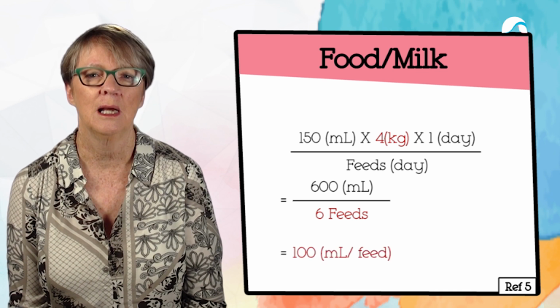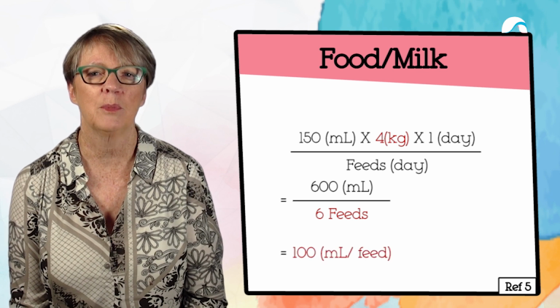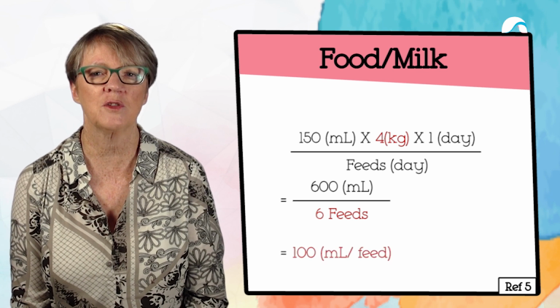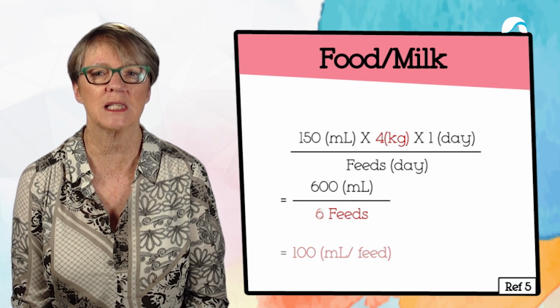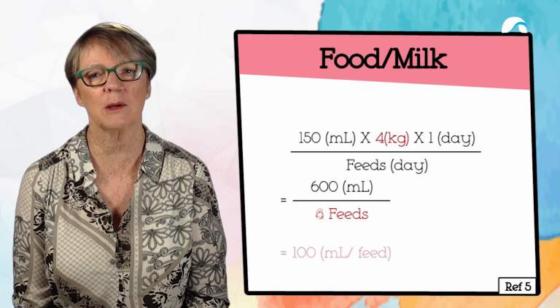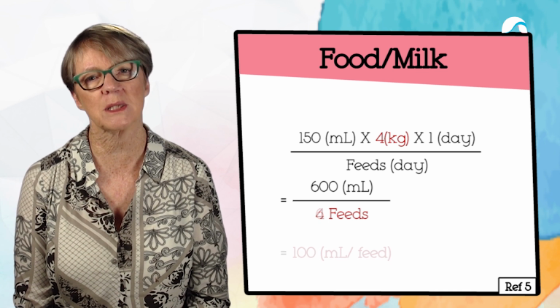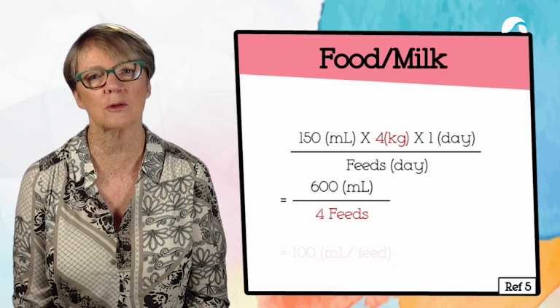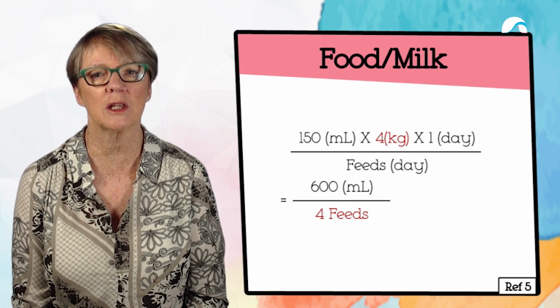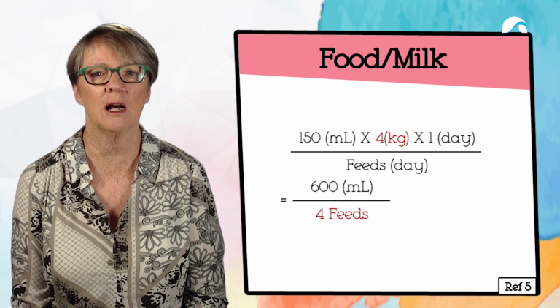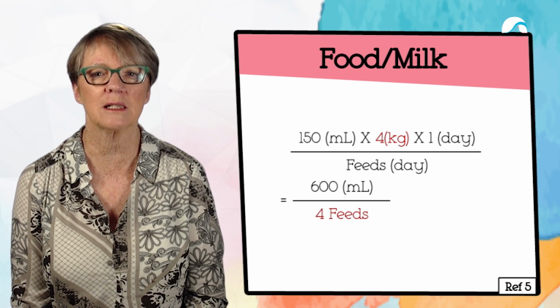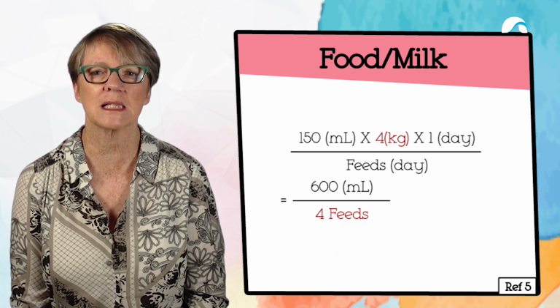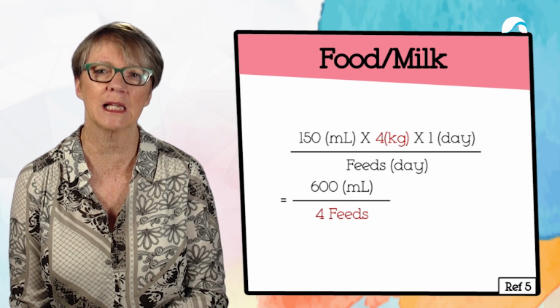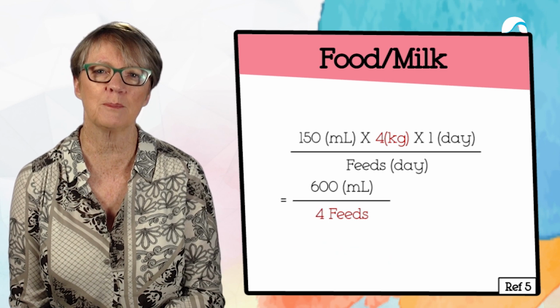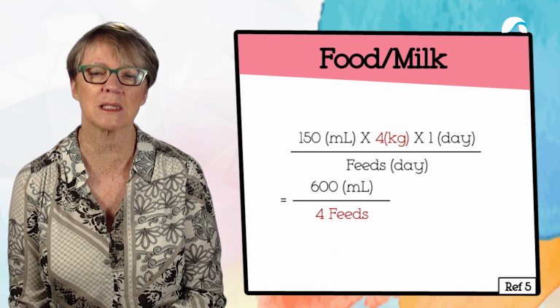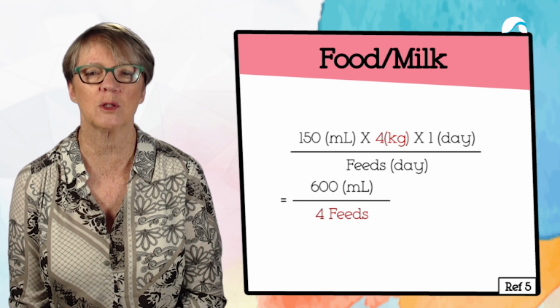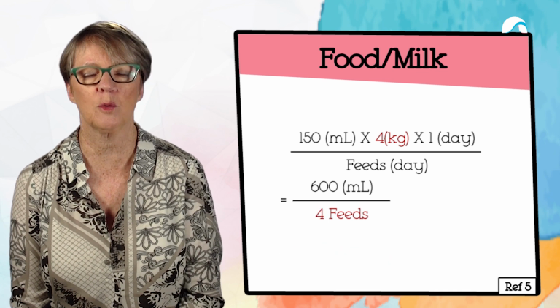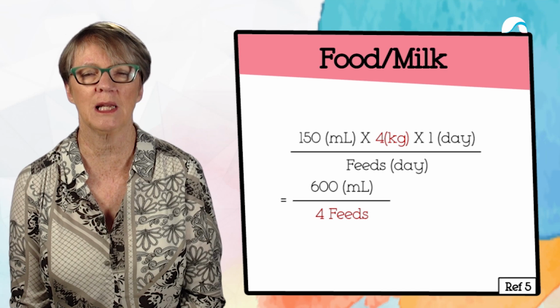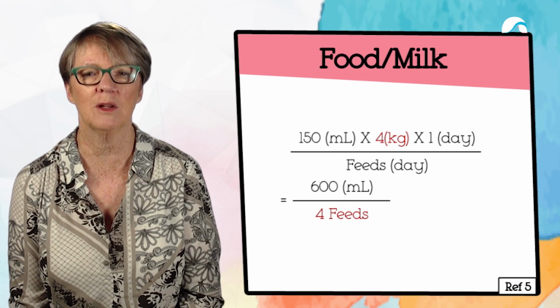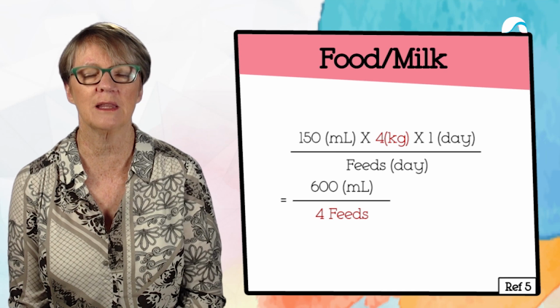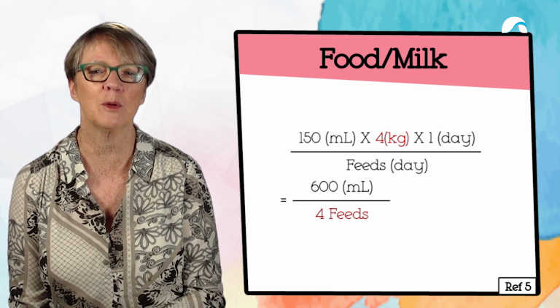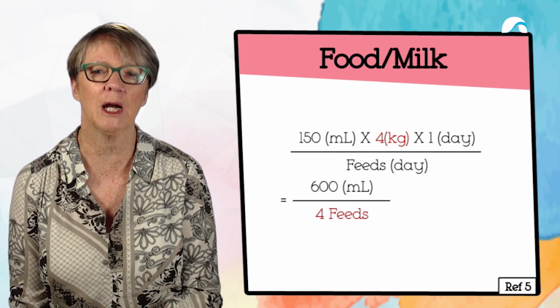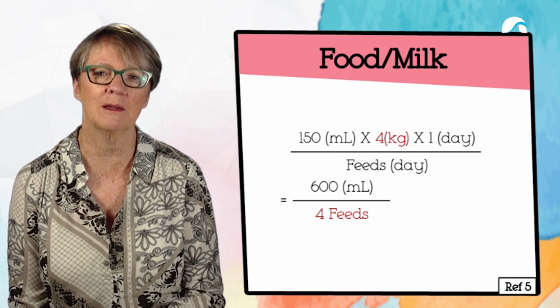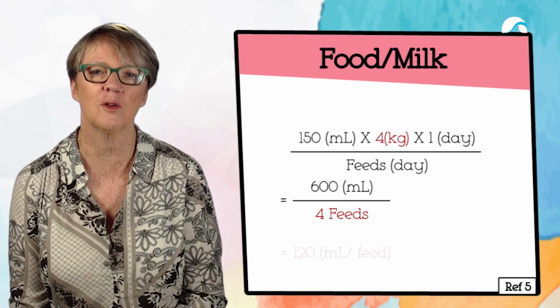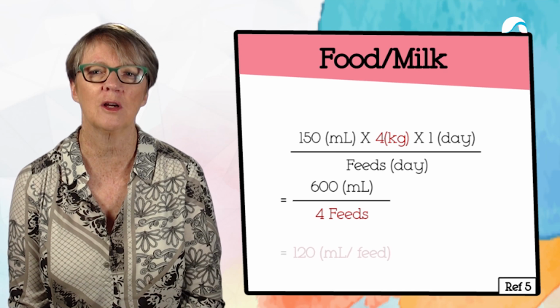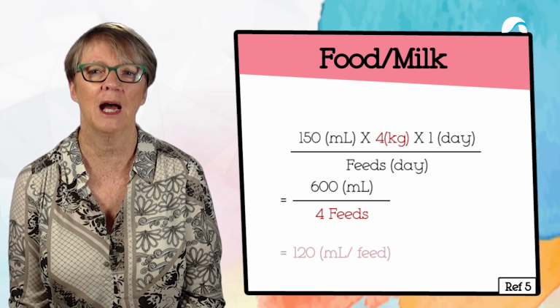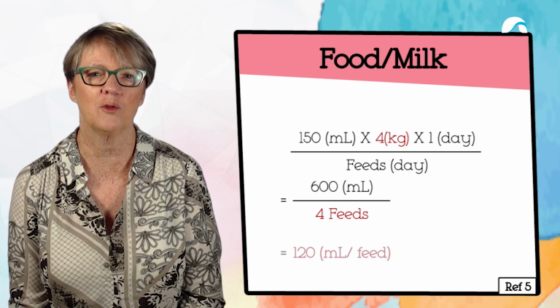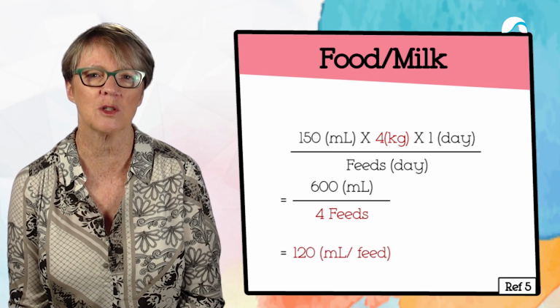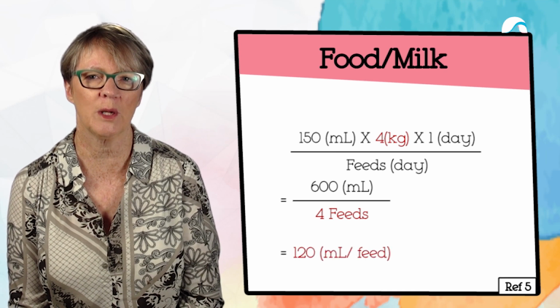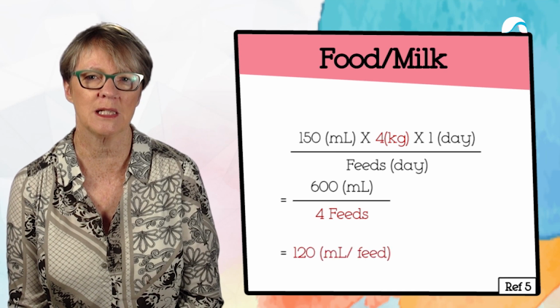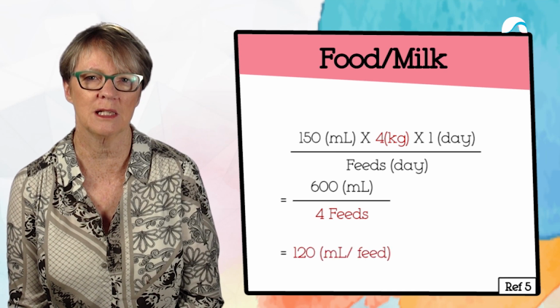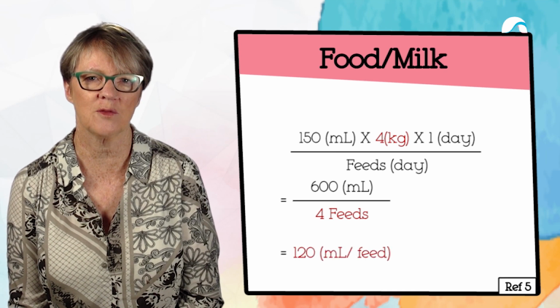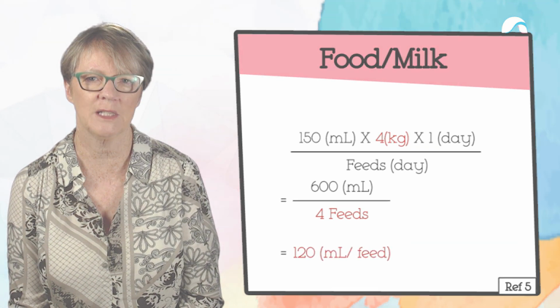But if she skips through the night and sleeps — which would be lovely — then we might give her 120 mils each feed.